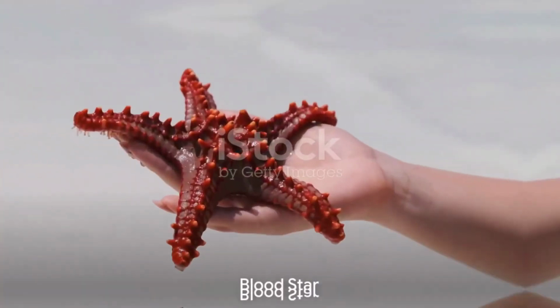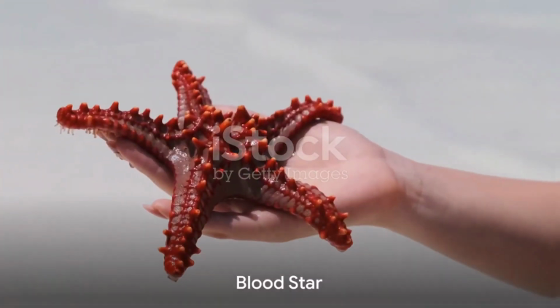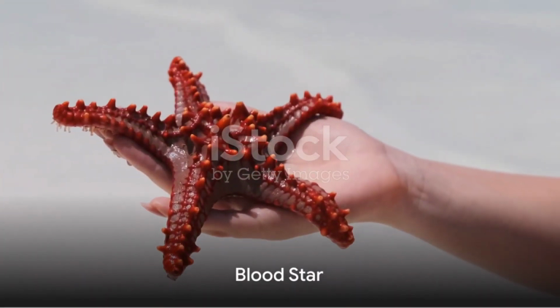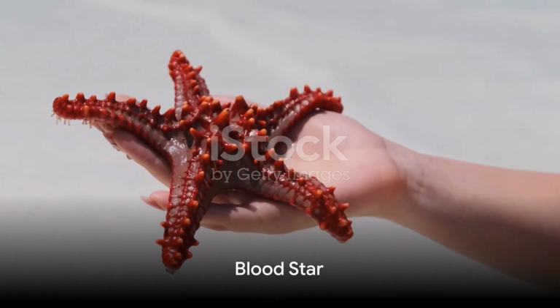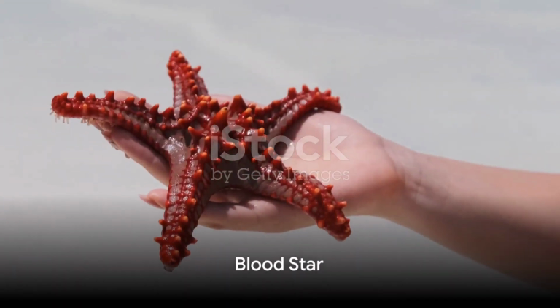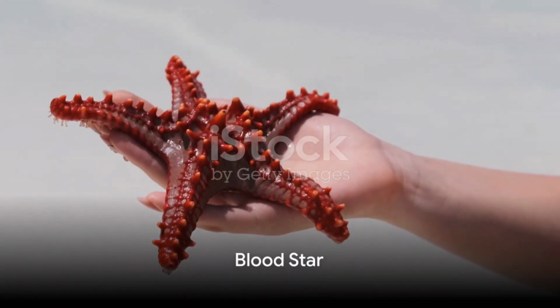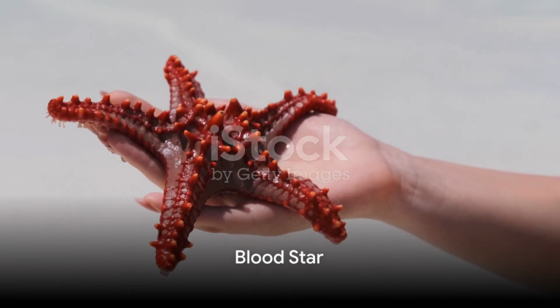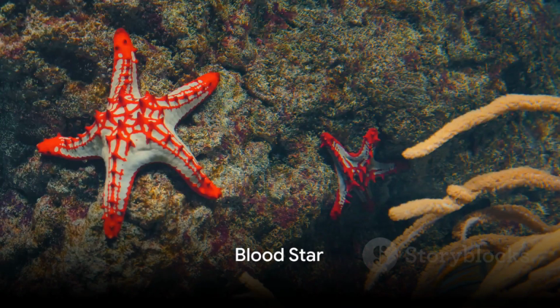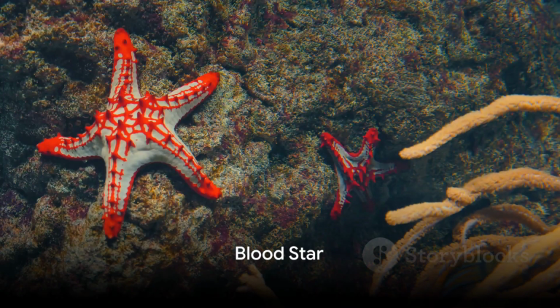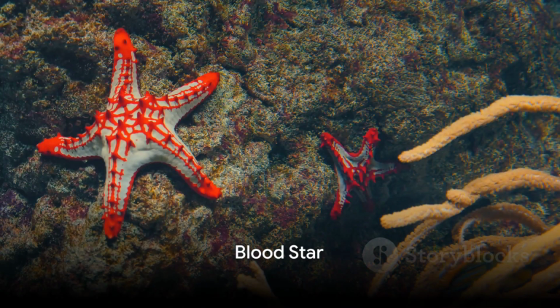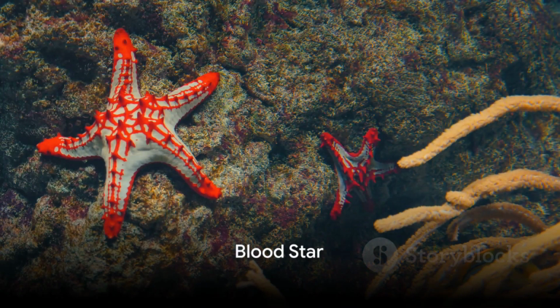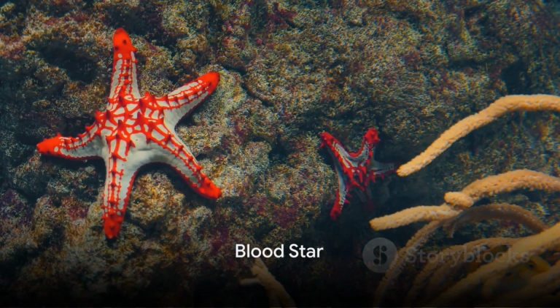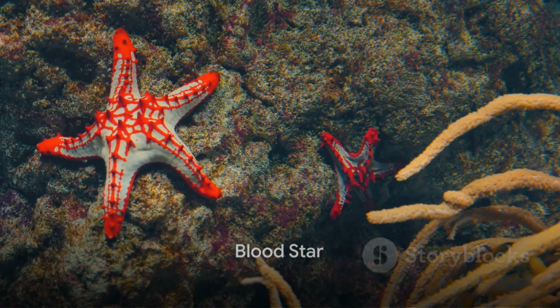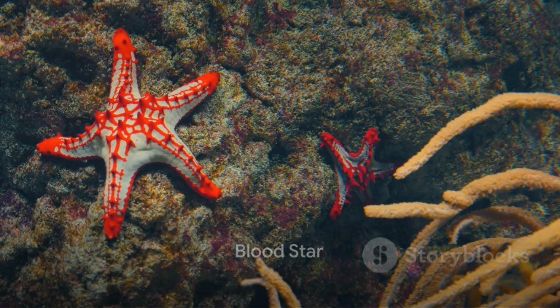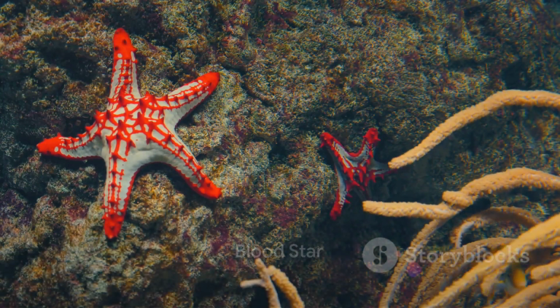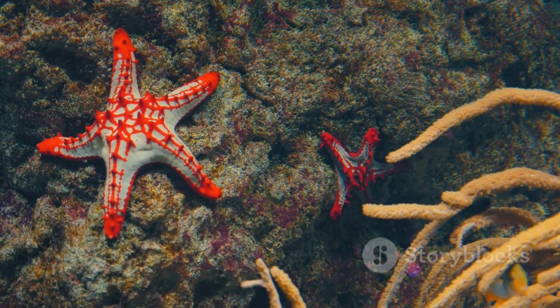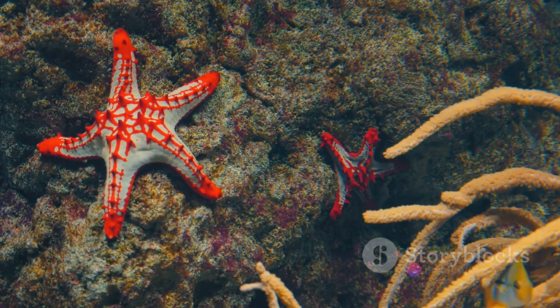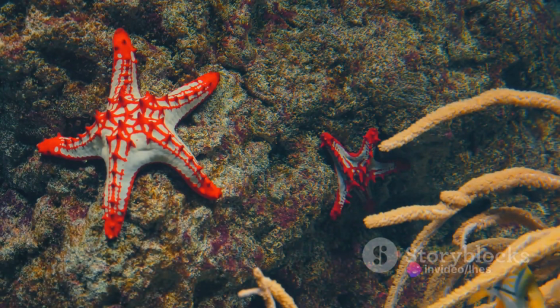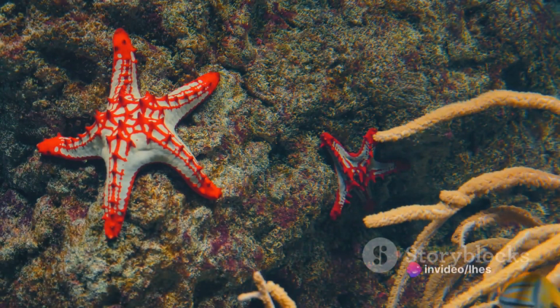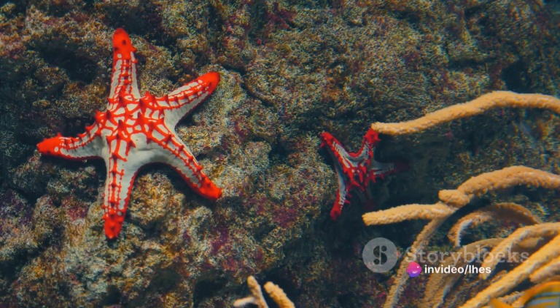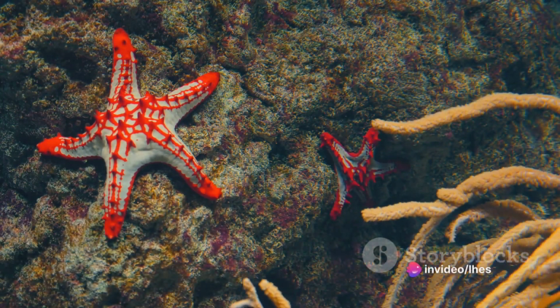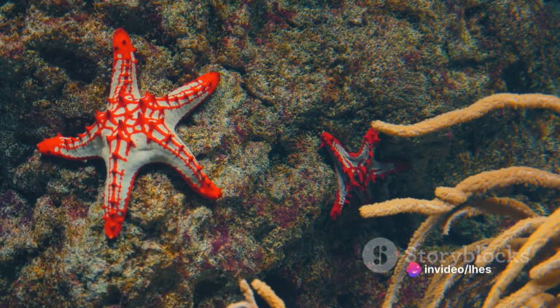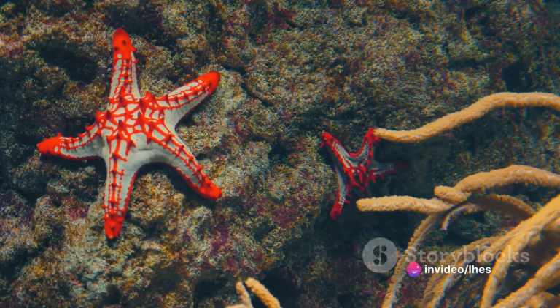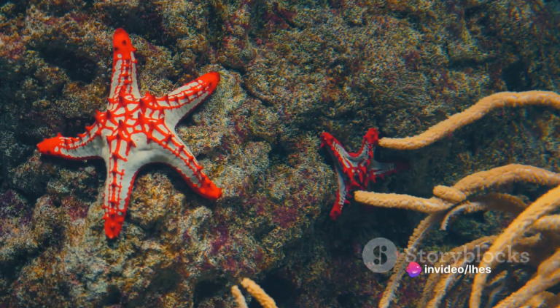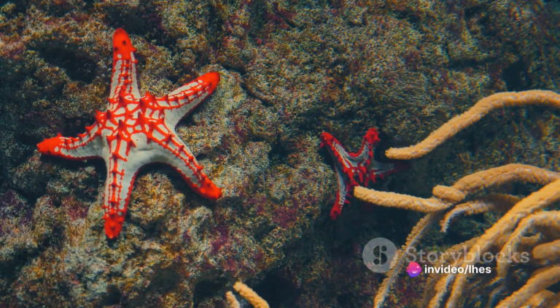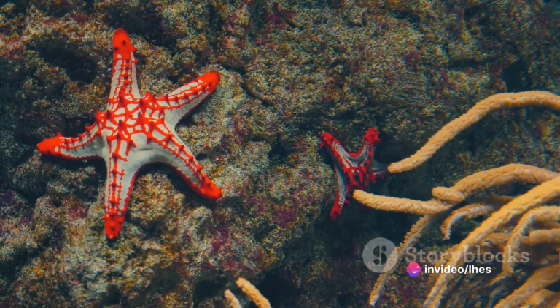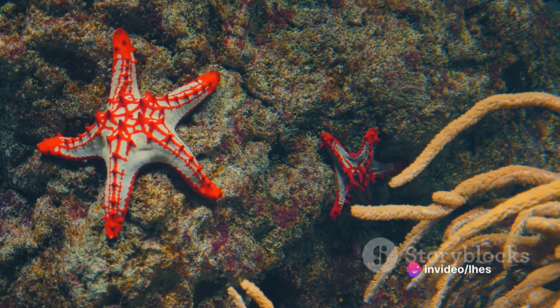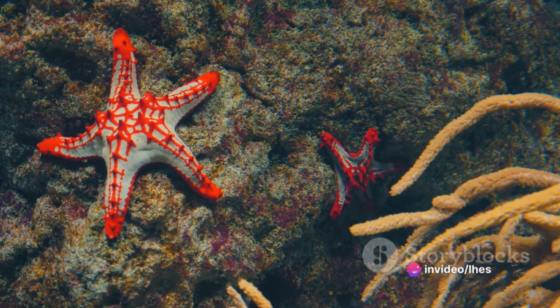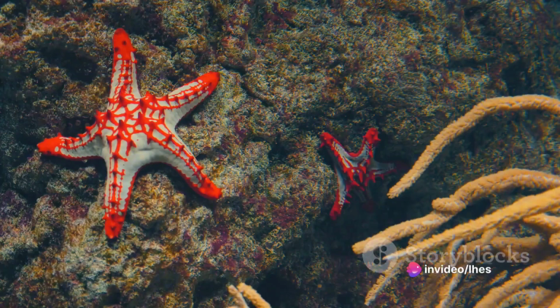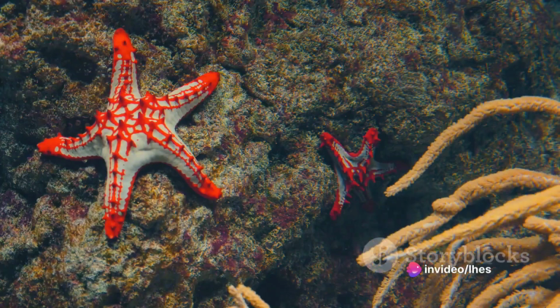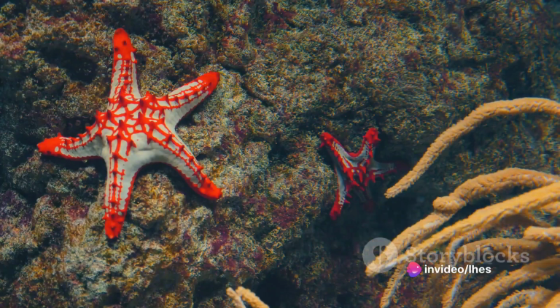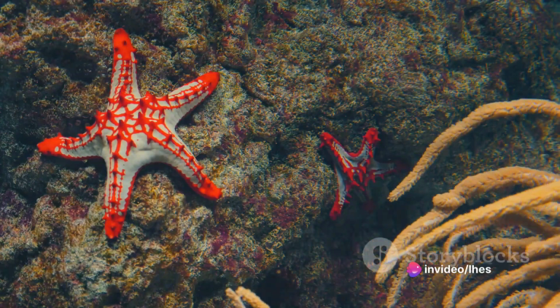Finally, the blood star, with its five arms and a rough texture with small spines, stands out with its vibrant shades of red, orange, purple, and lavender.